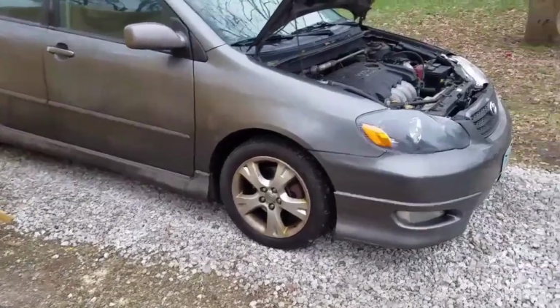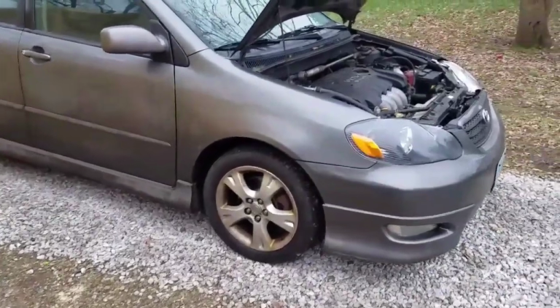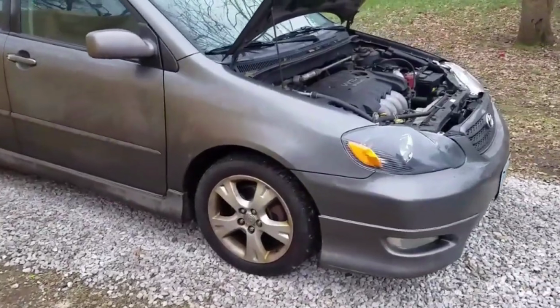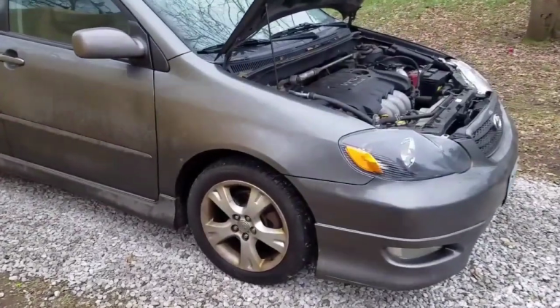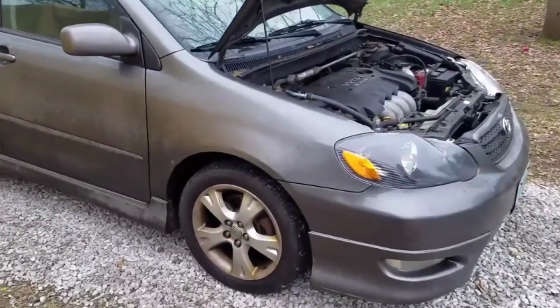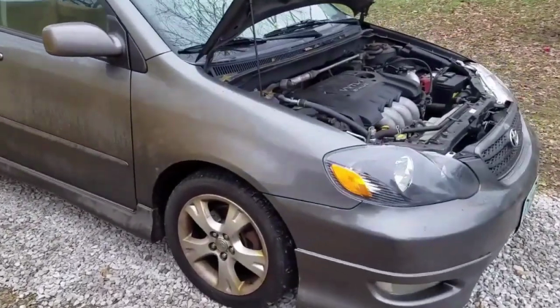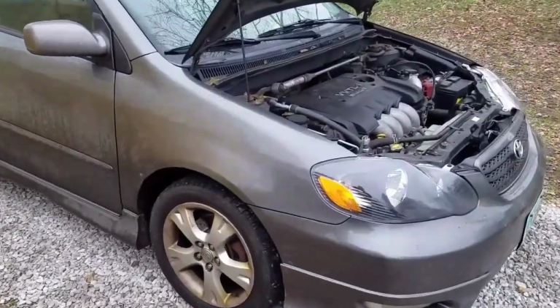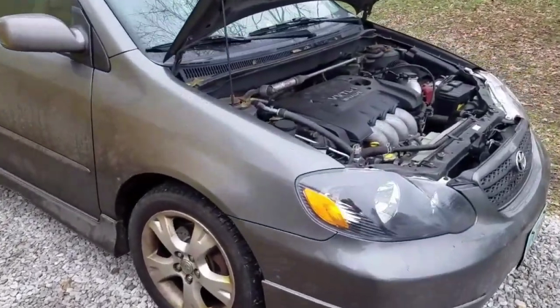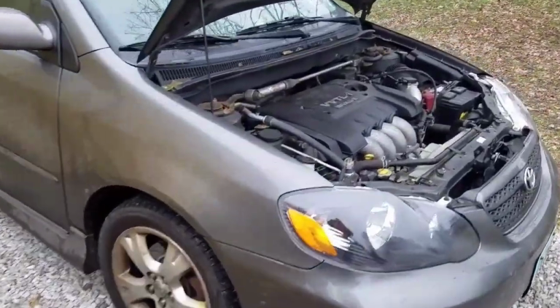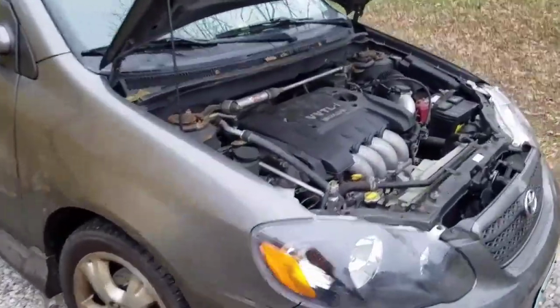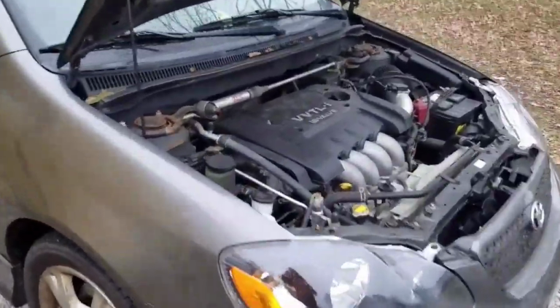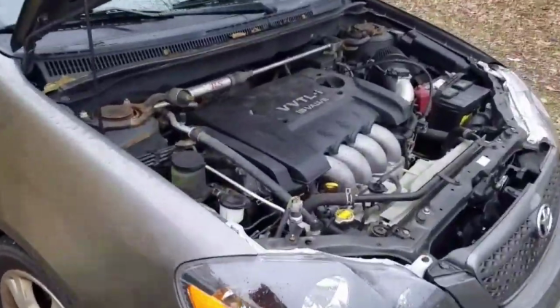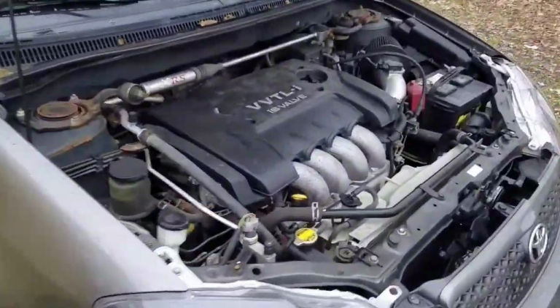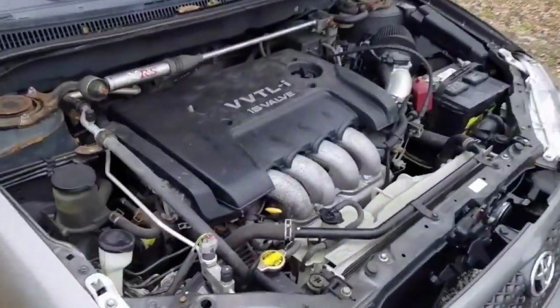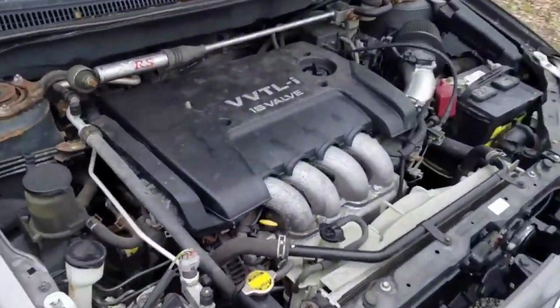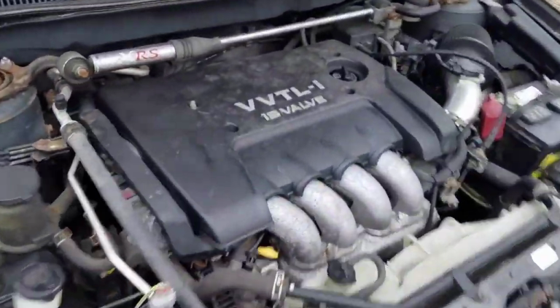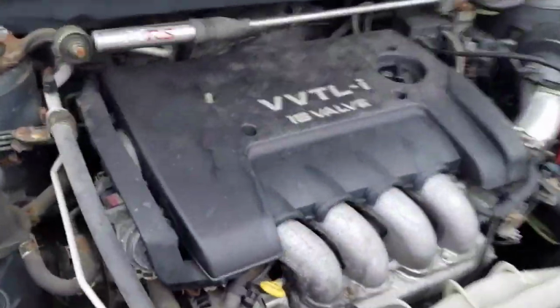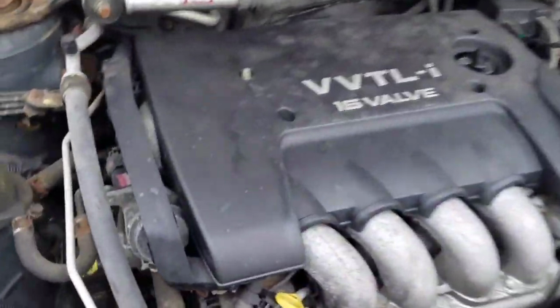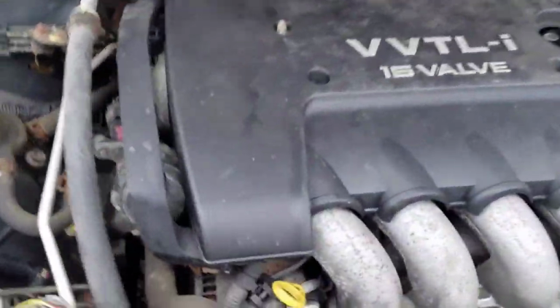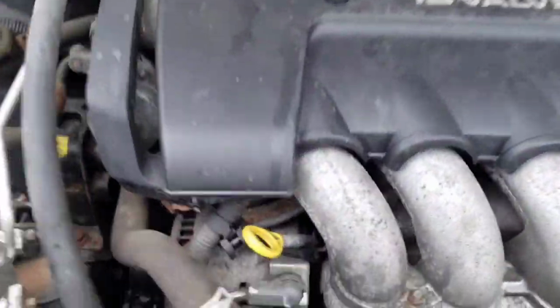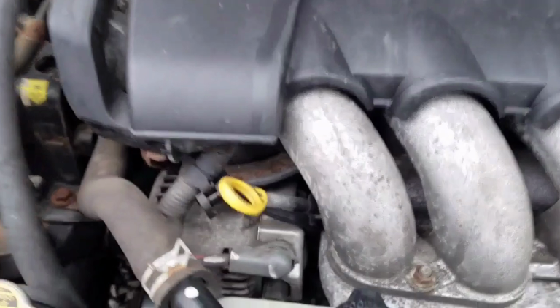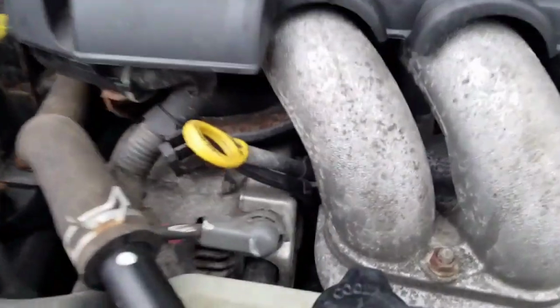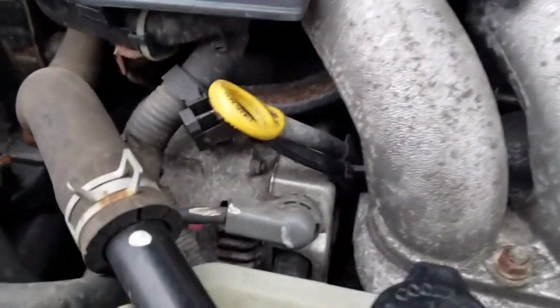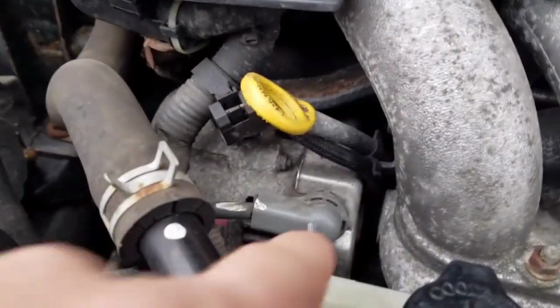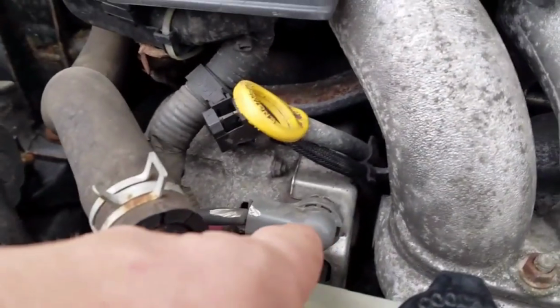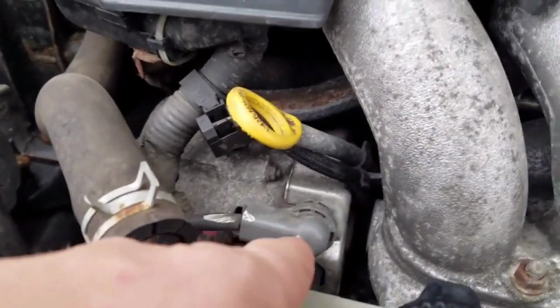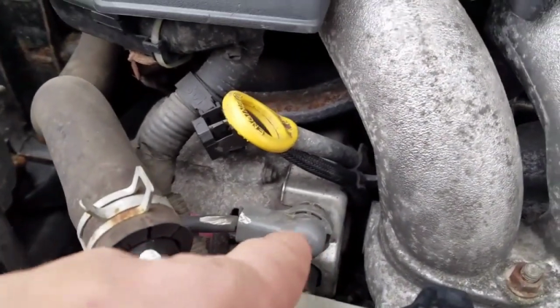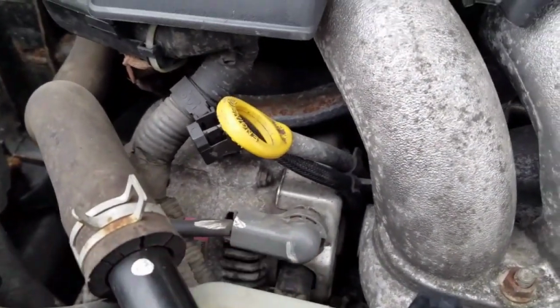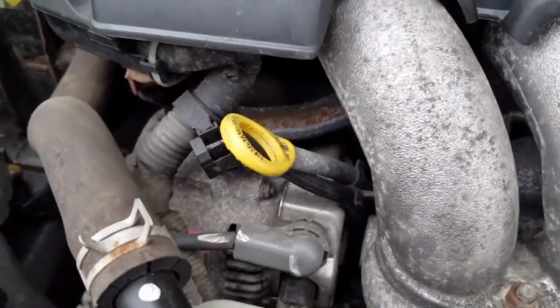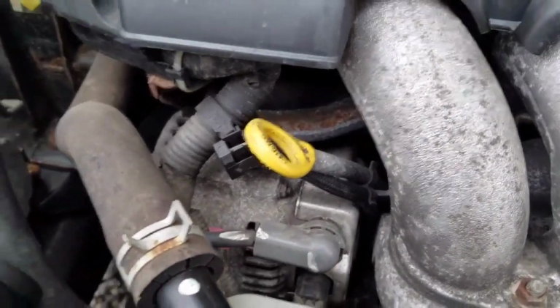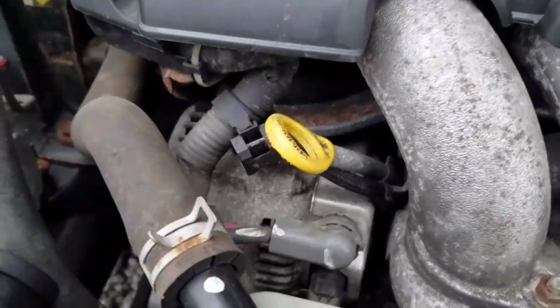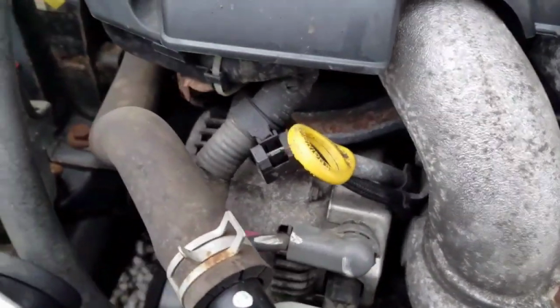It's kind of a pain to get to. It's actually going to be down here under your alternator.